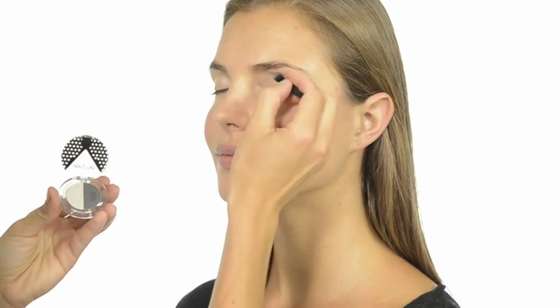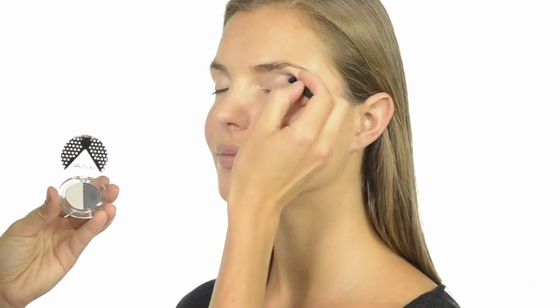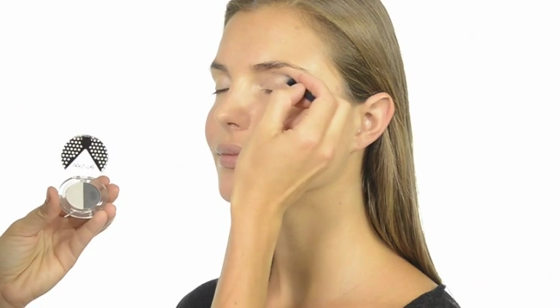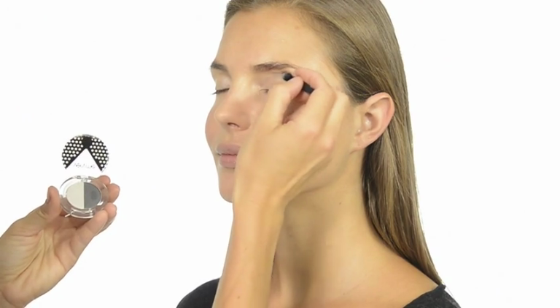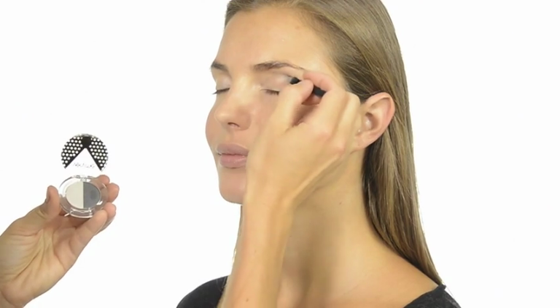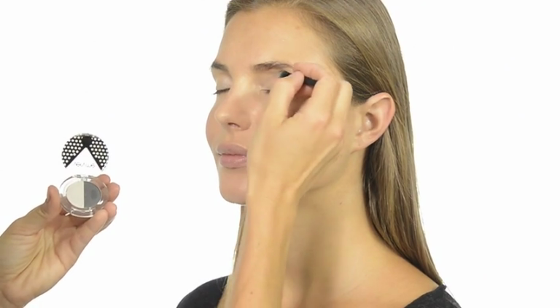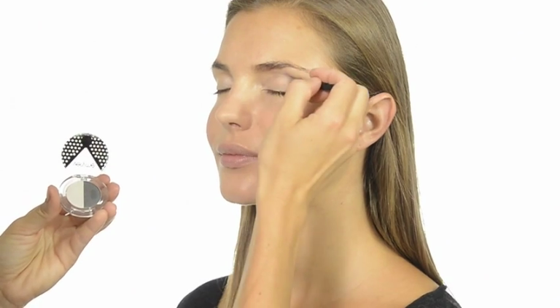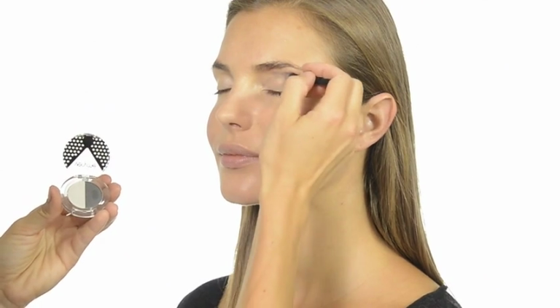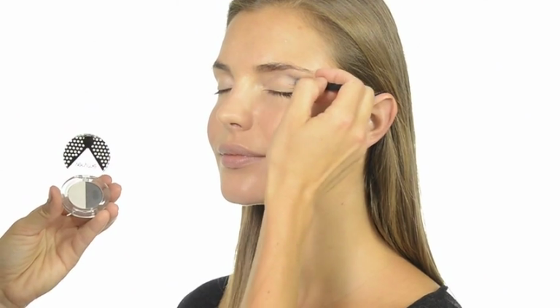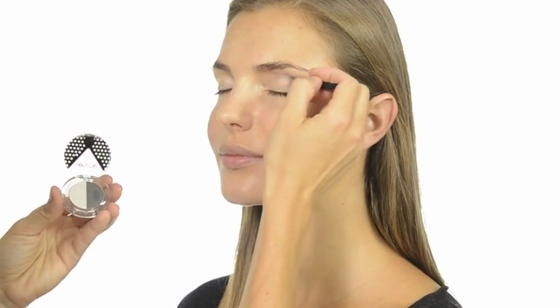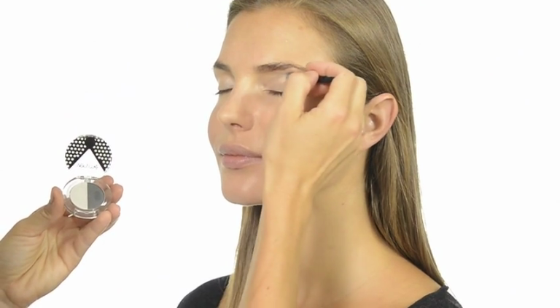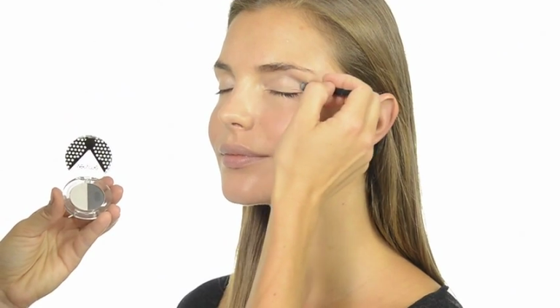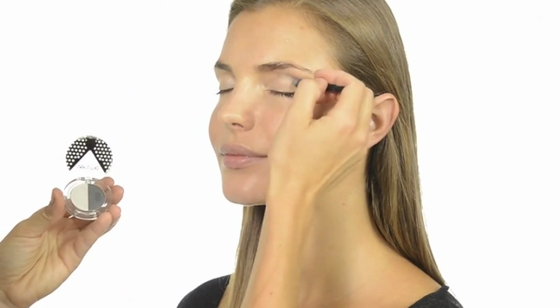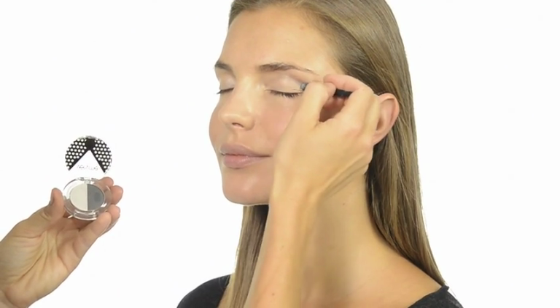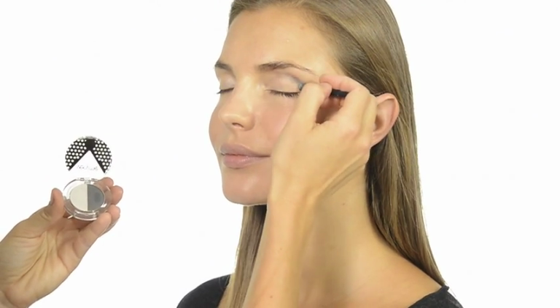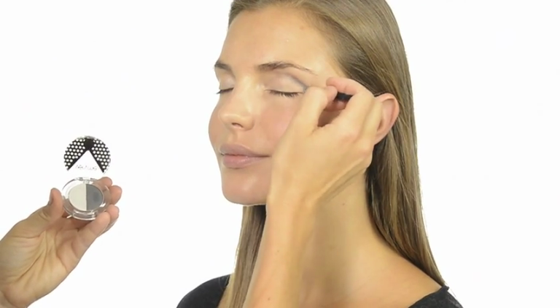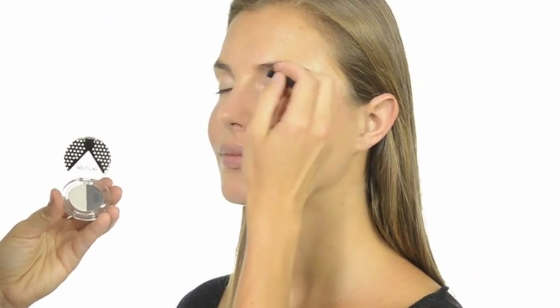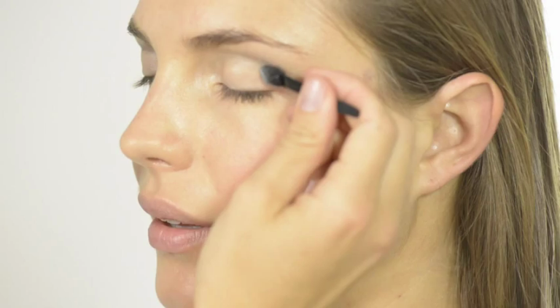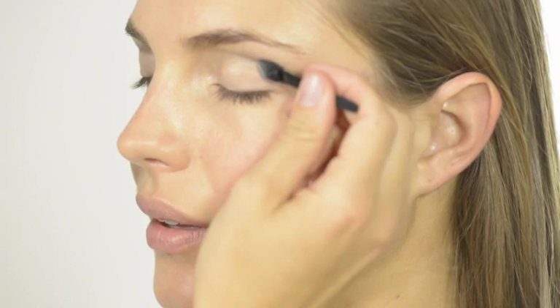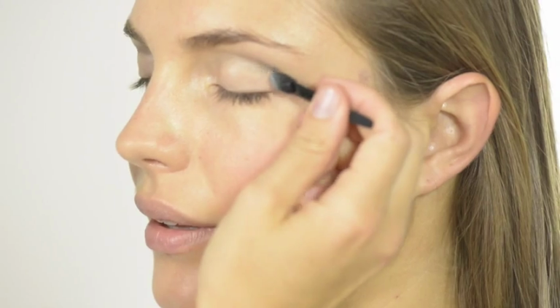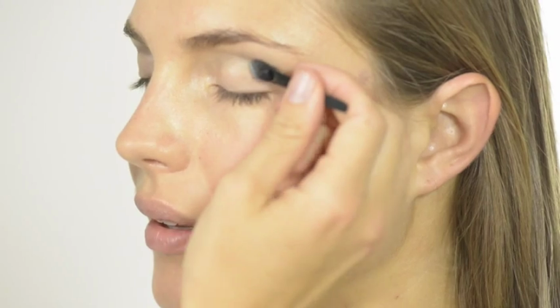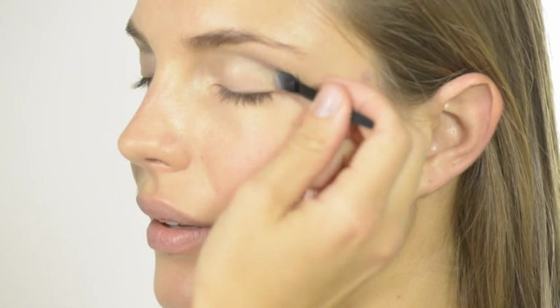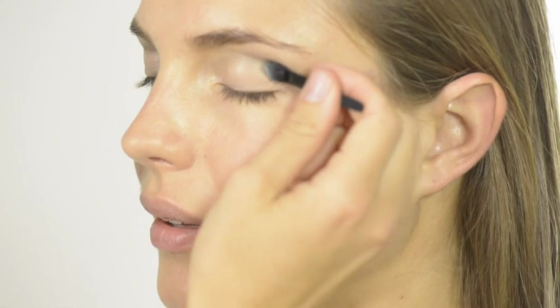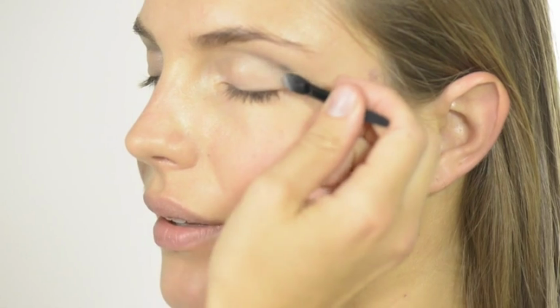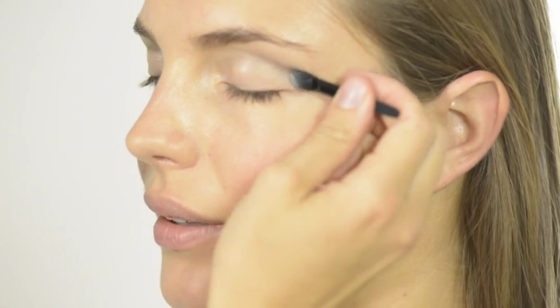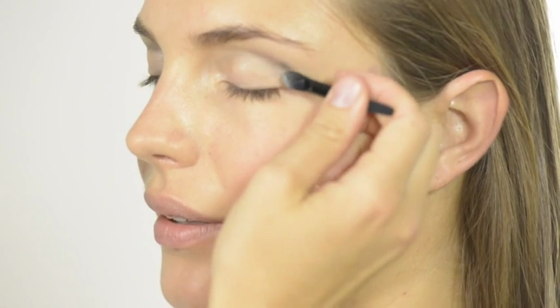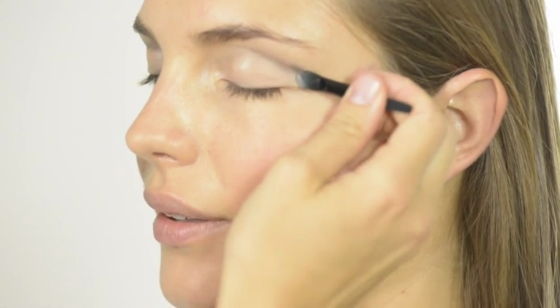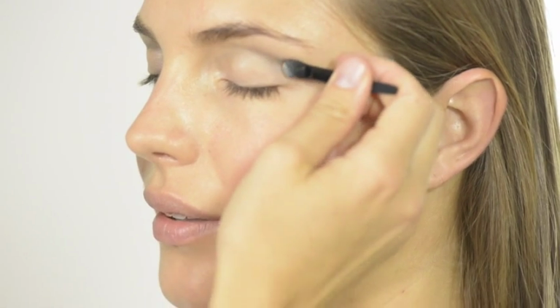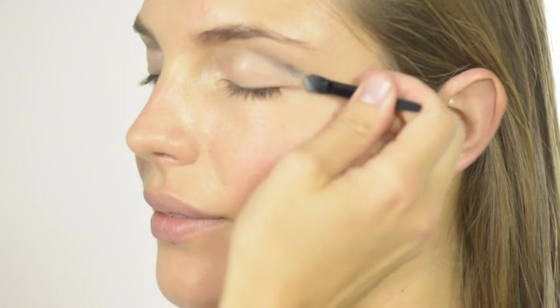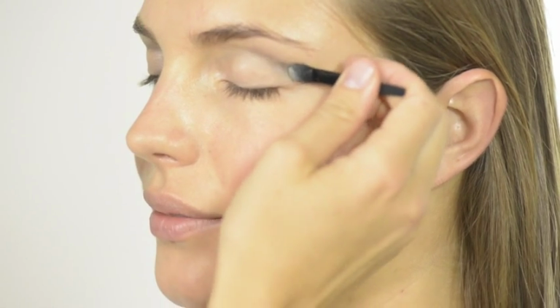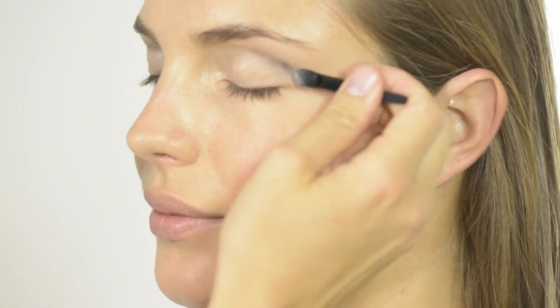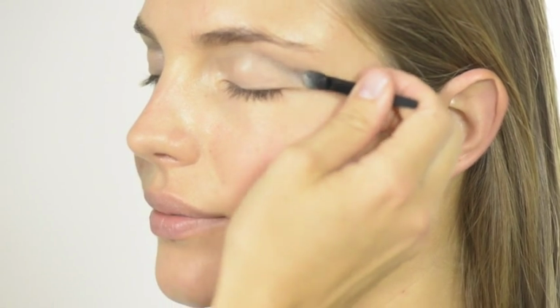Use a clean applicator to blend it out, leaving just a hint of color.